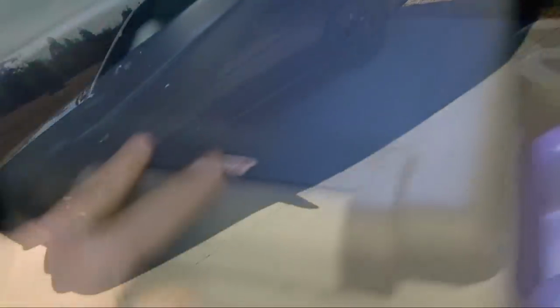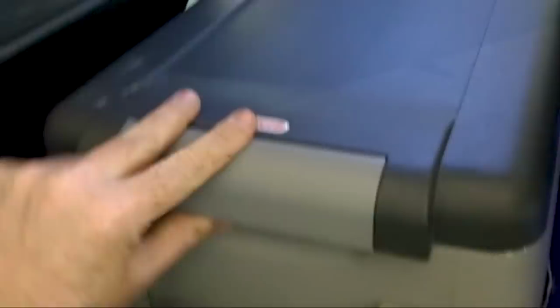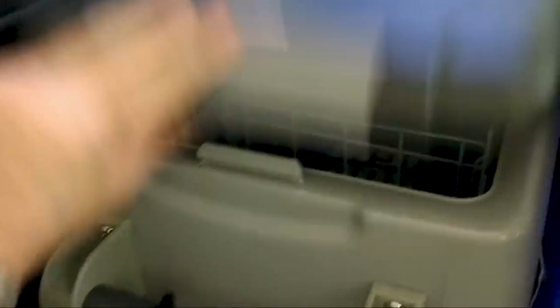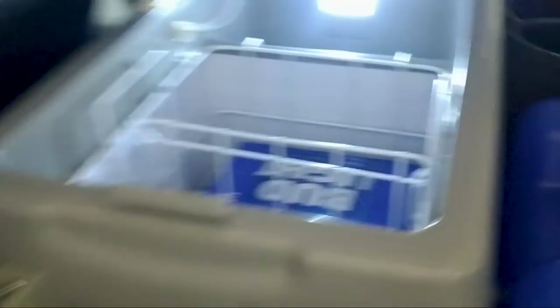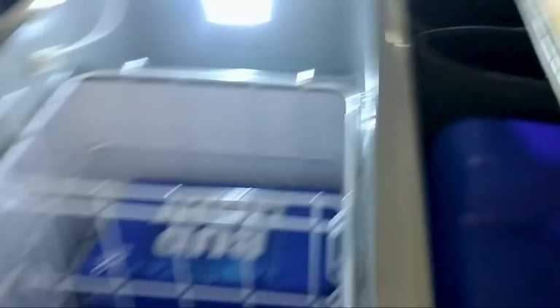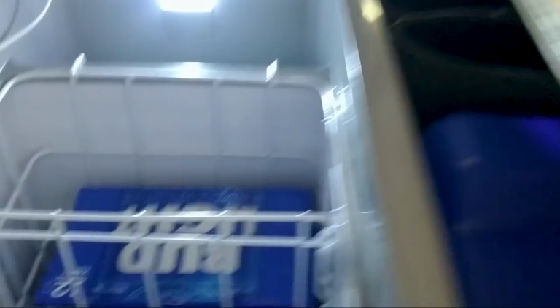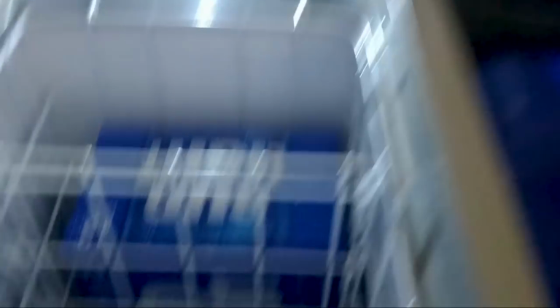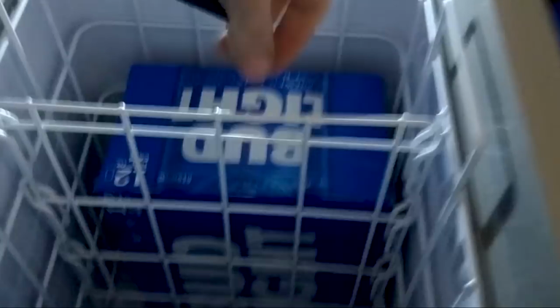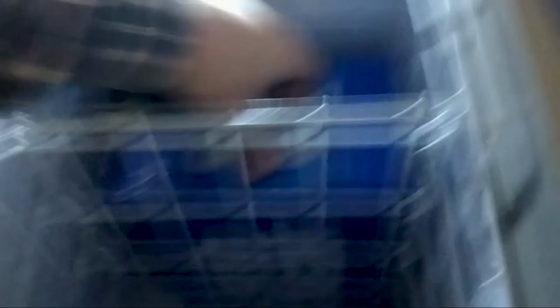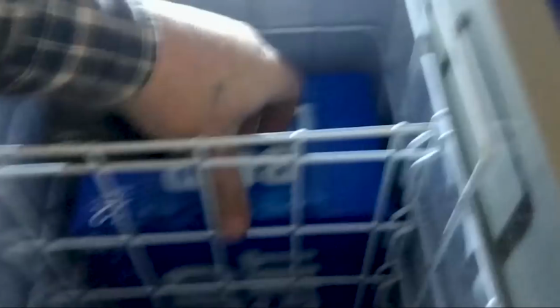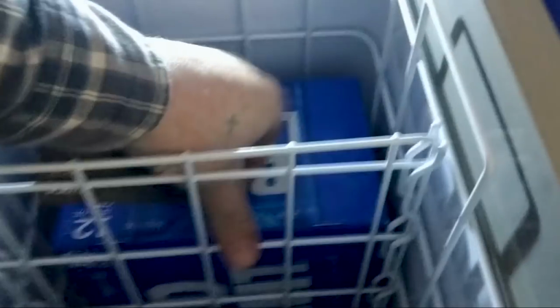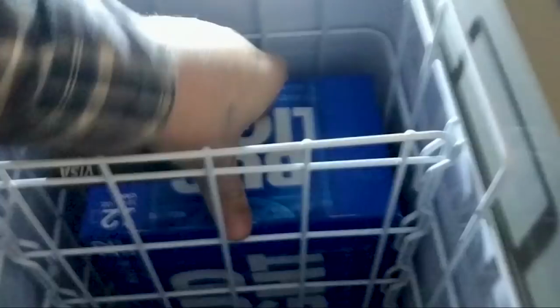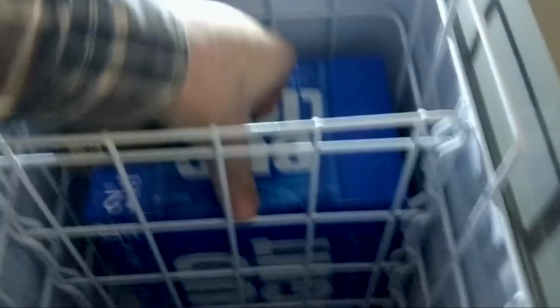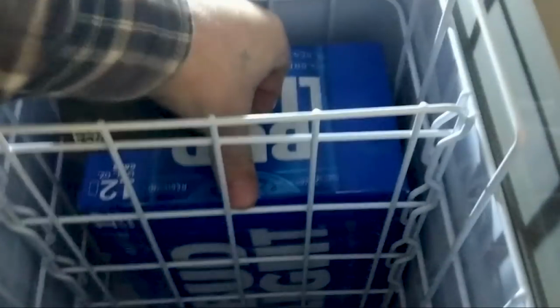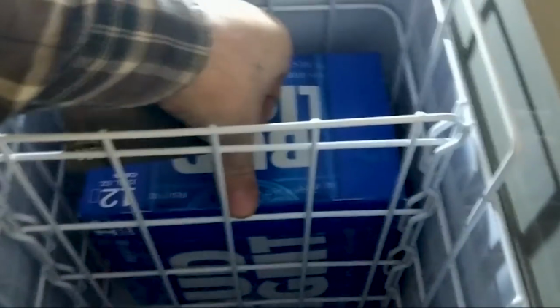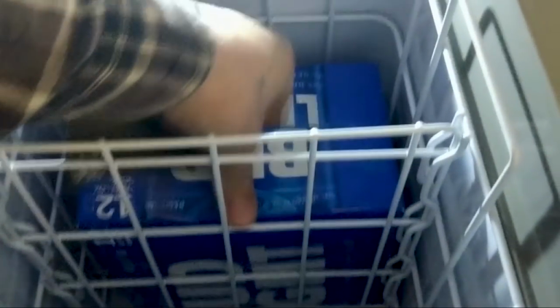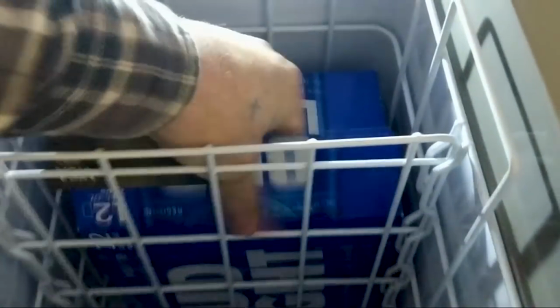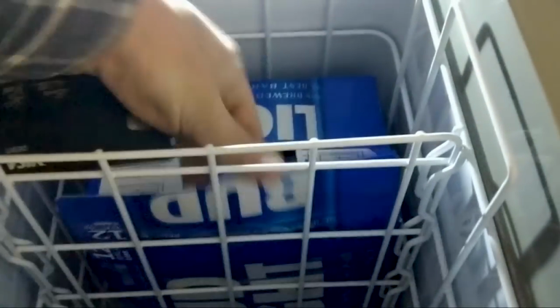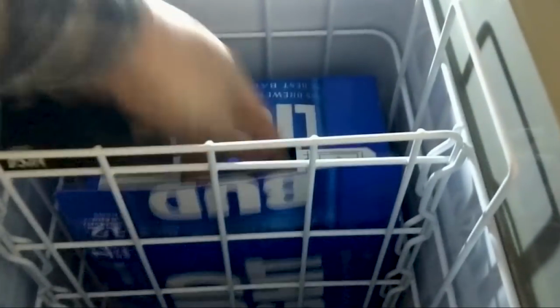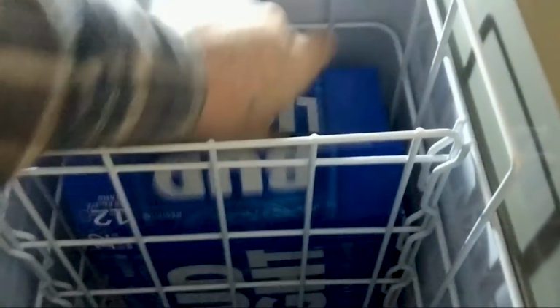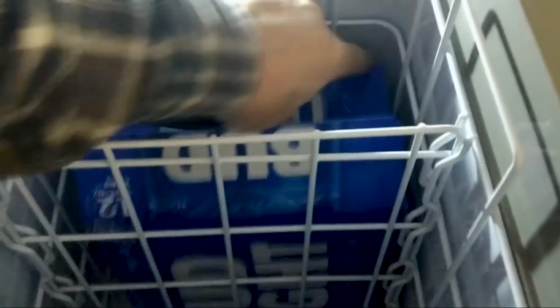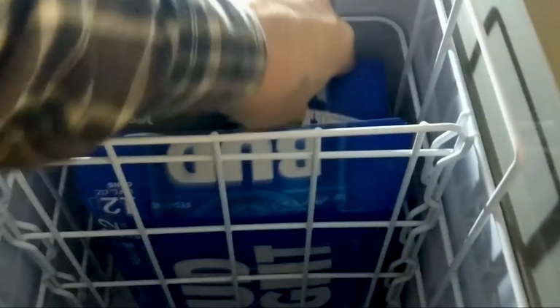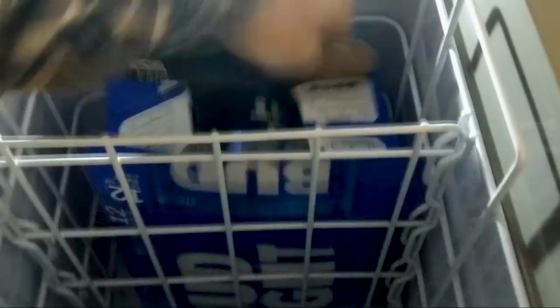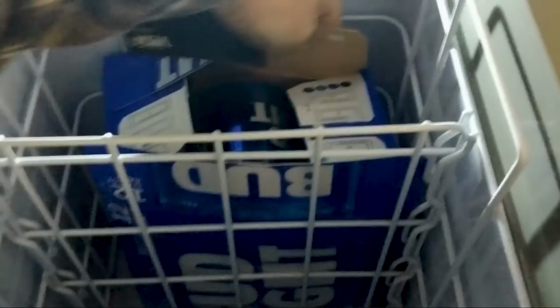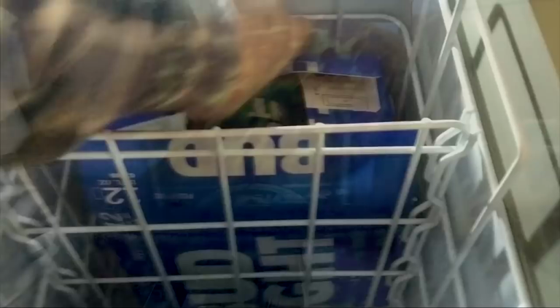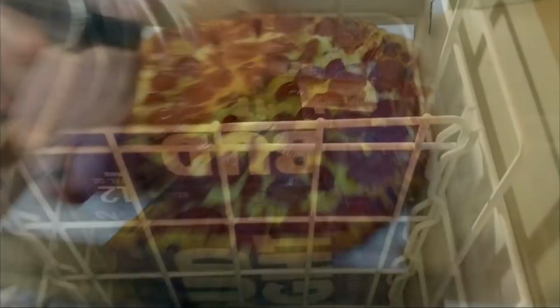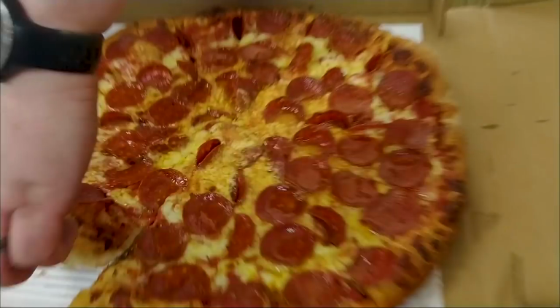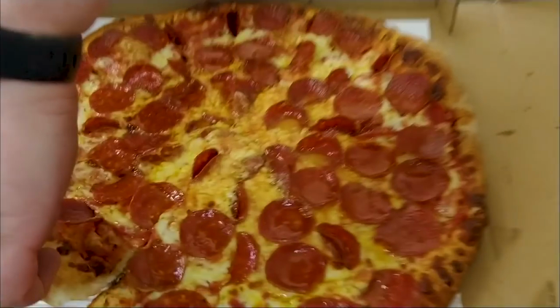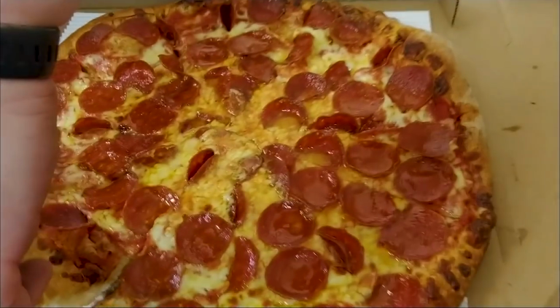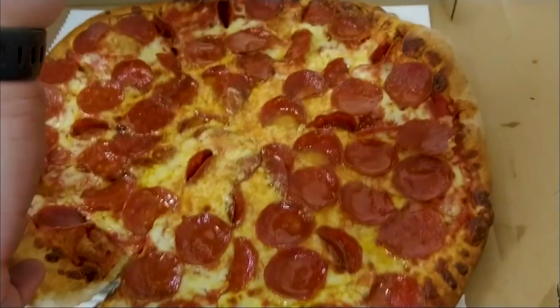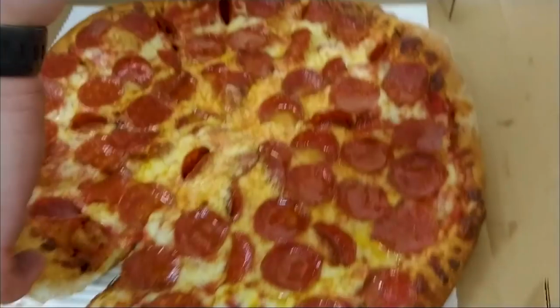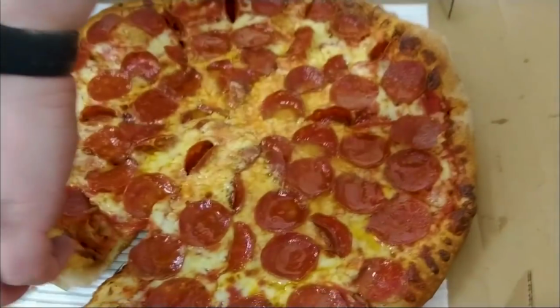One crucial component of any good install: Bud Light. And pizza.